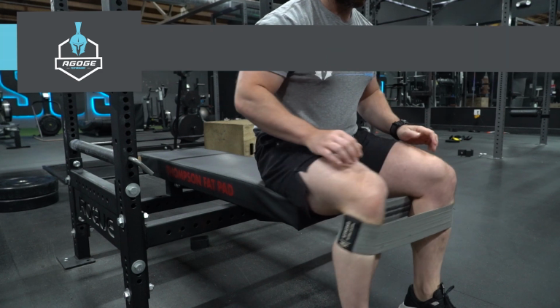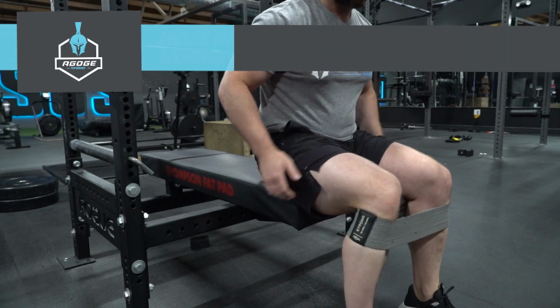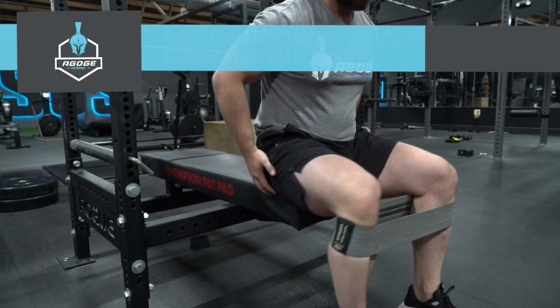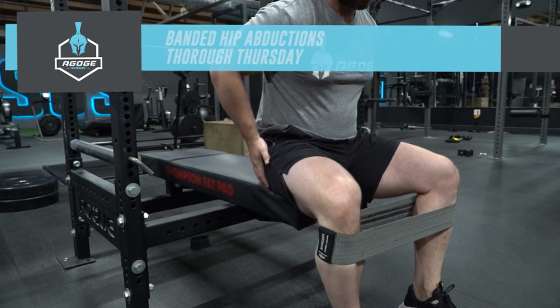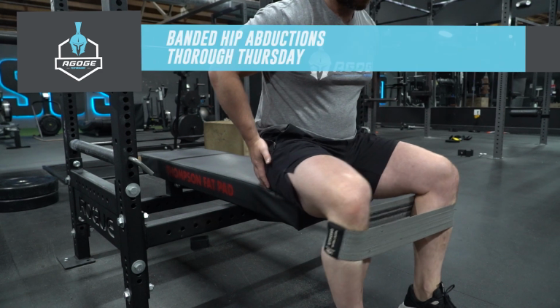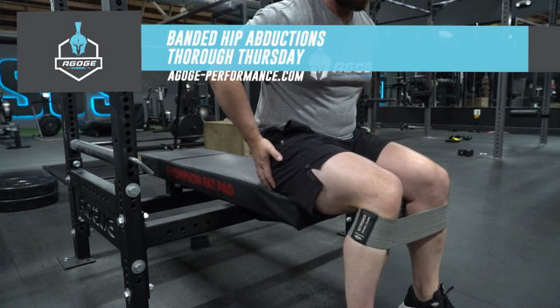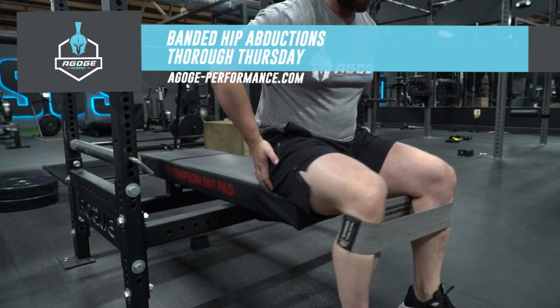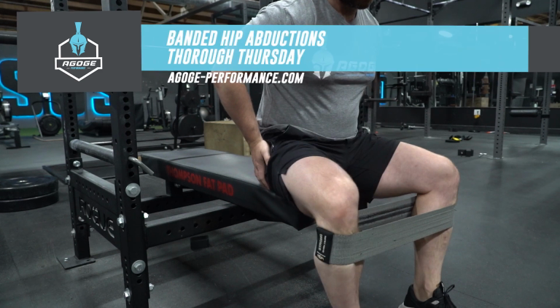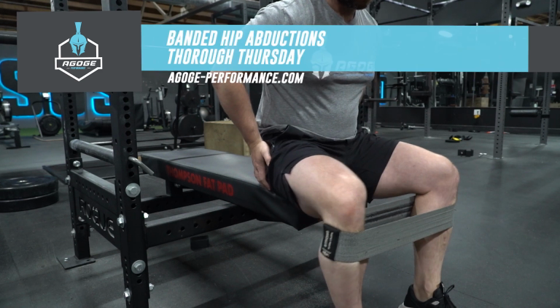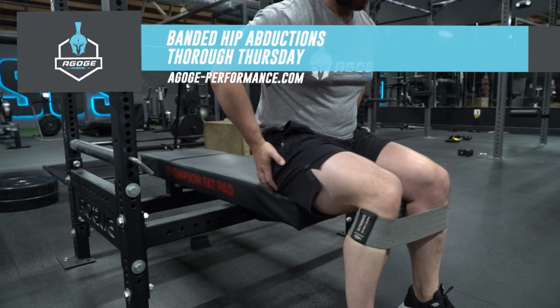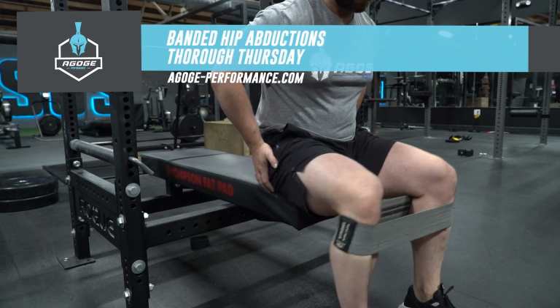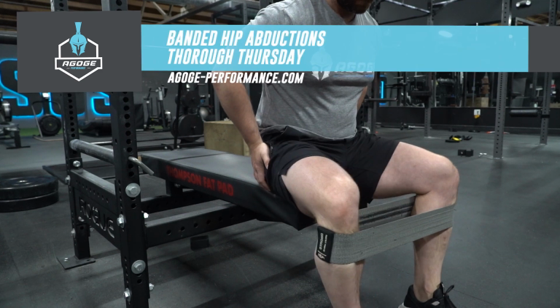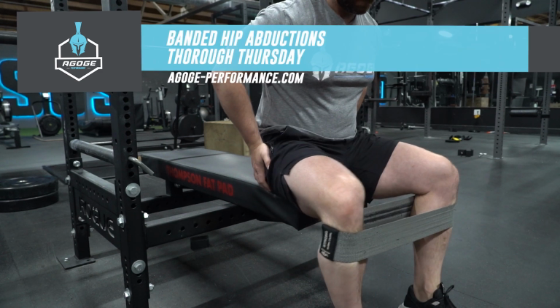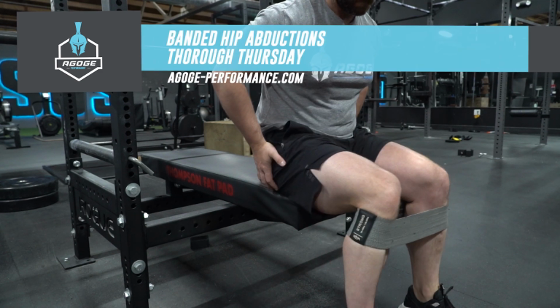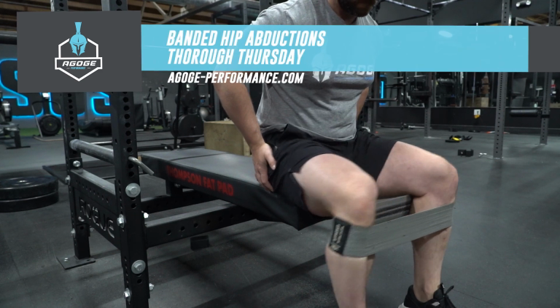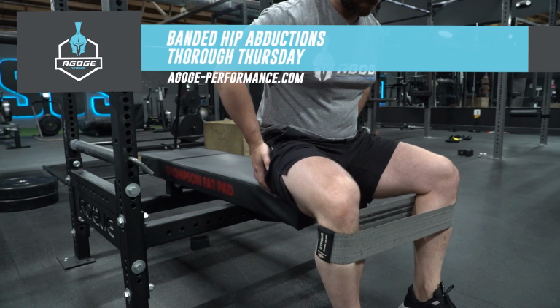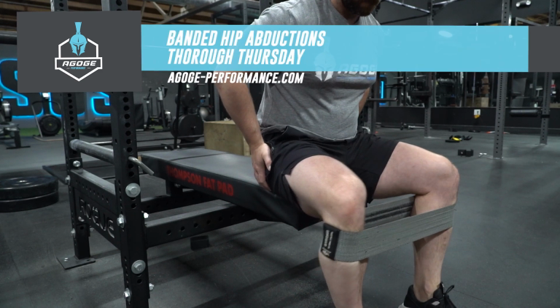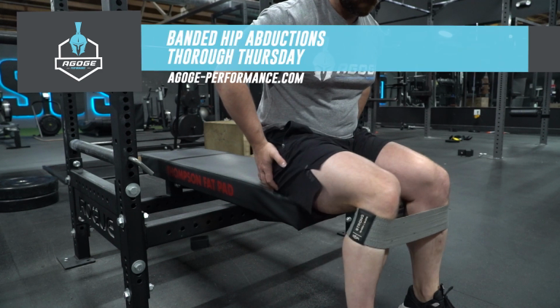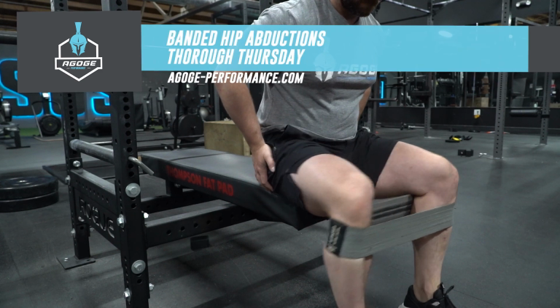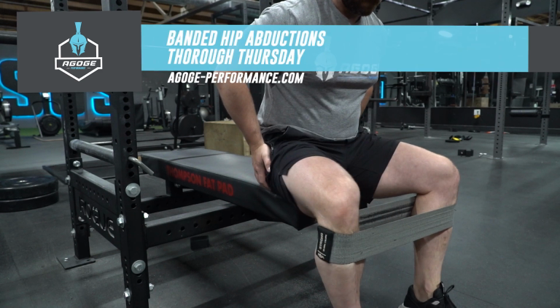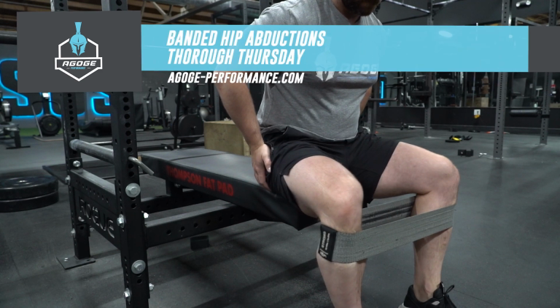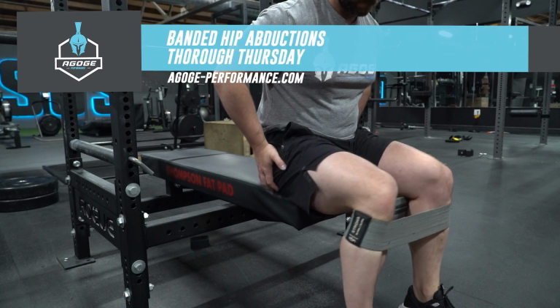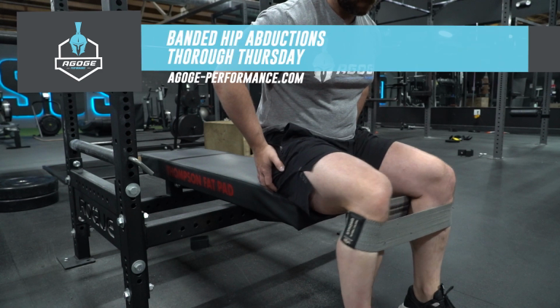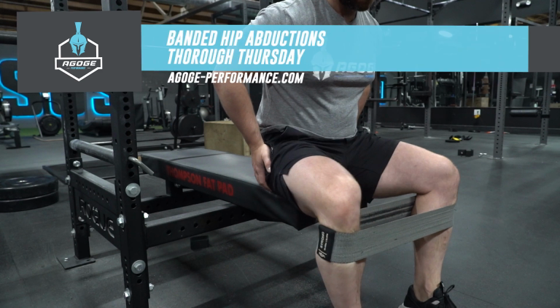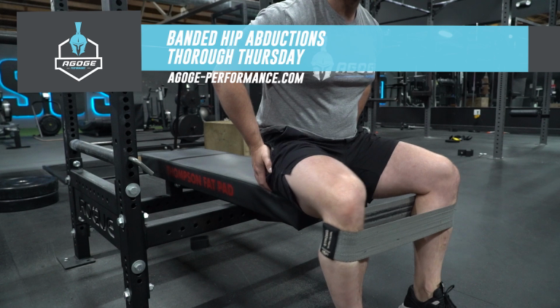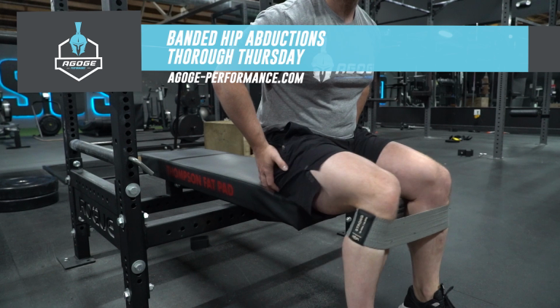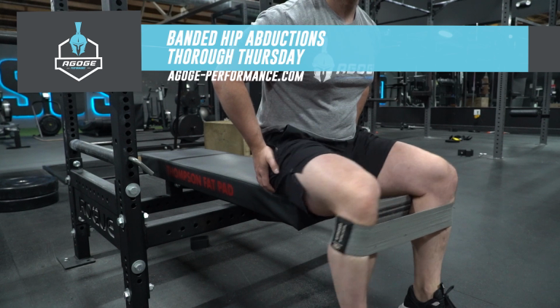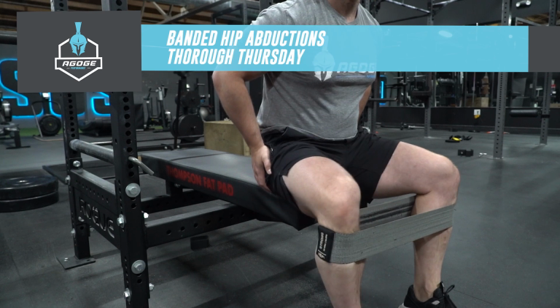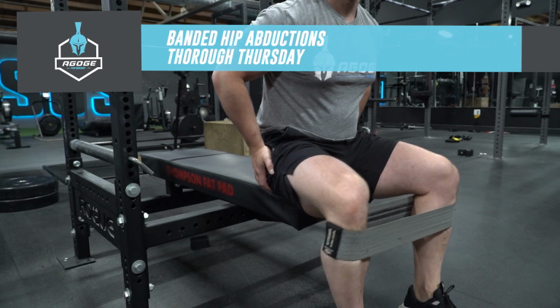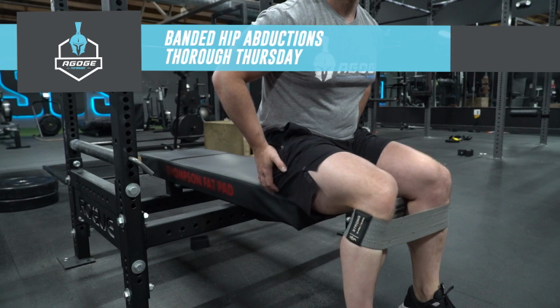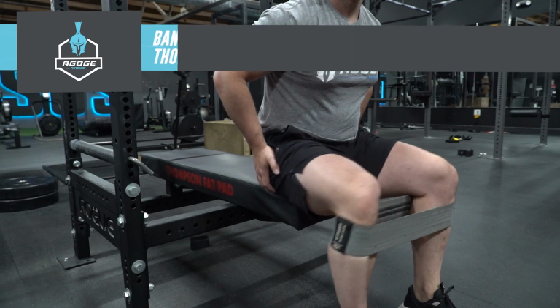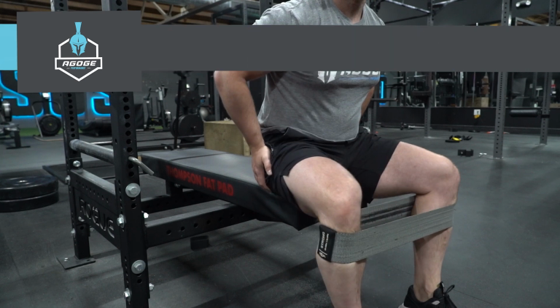Do you want to get your glutes popping and alleviate some of your low back pain? Well tune into this week's version of Thorough Thursday where we go over banded hip abductions.